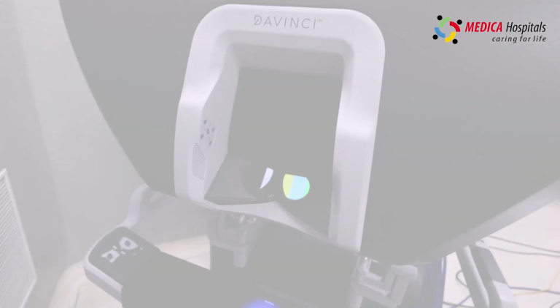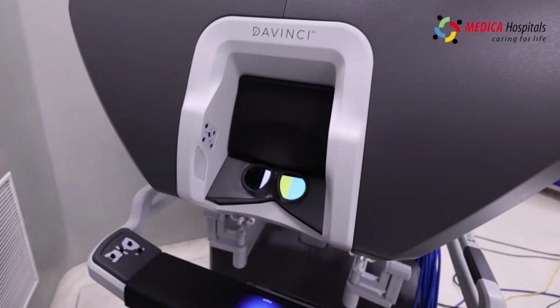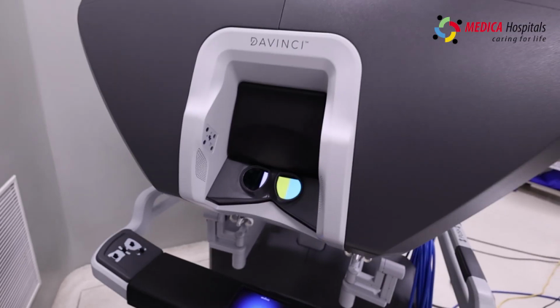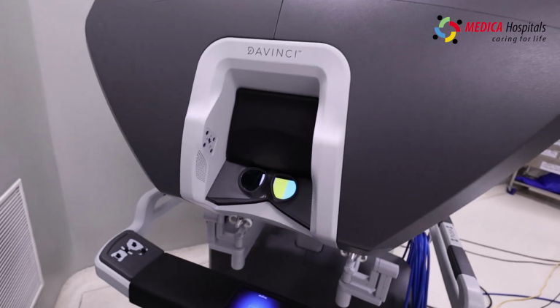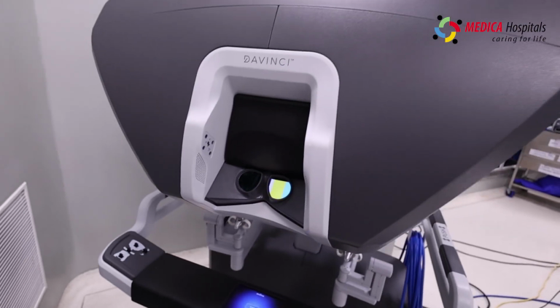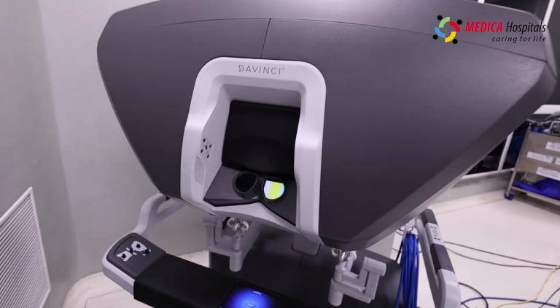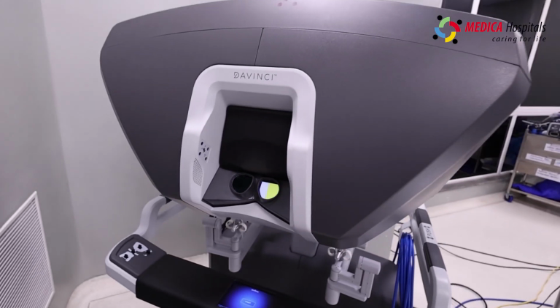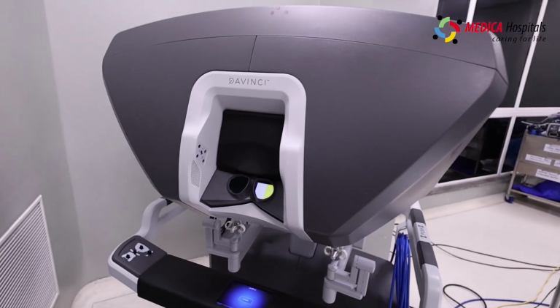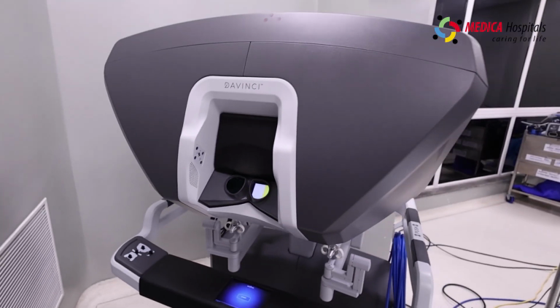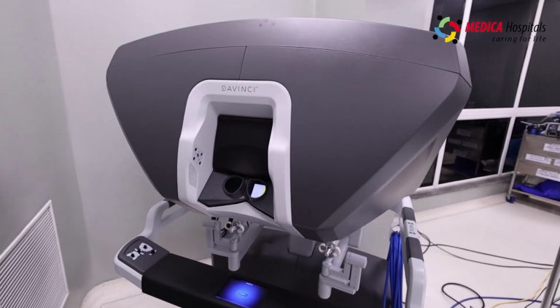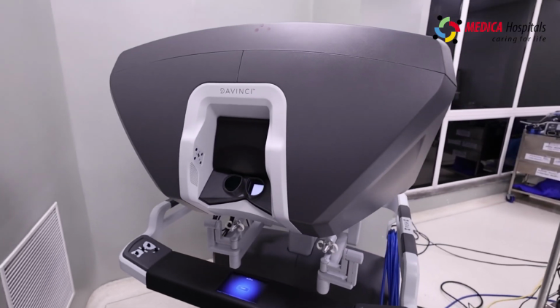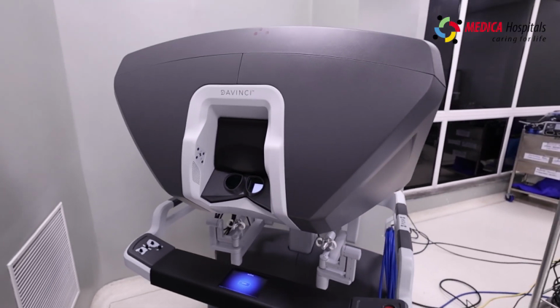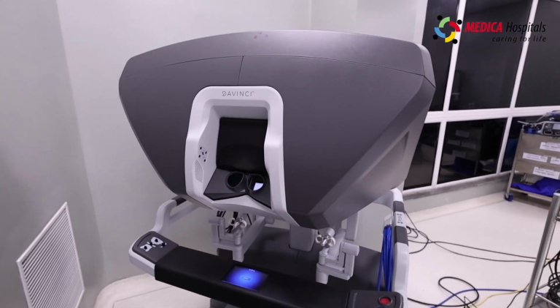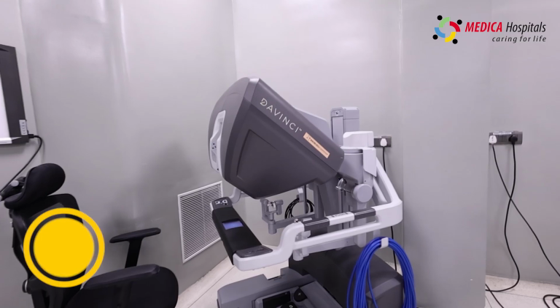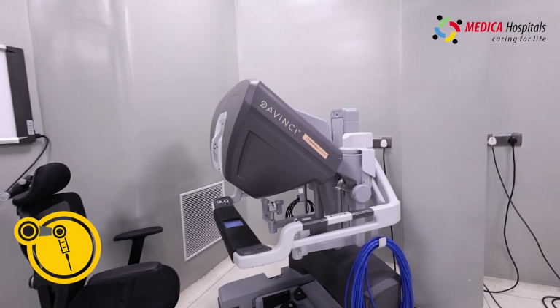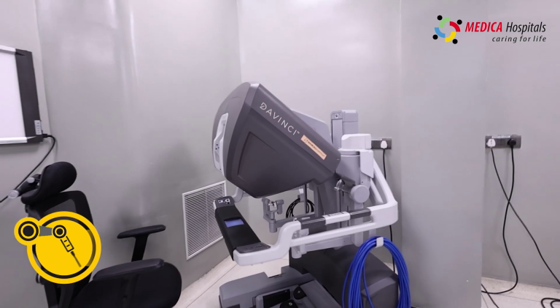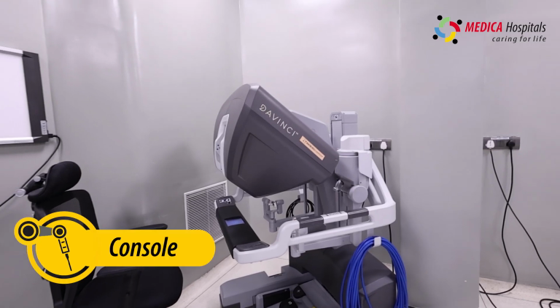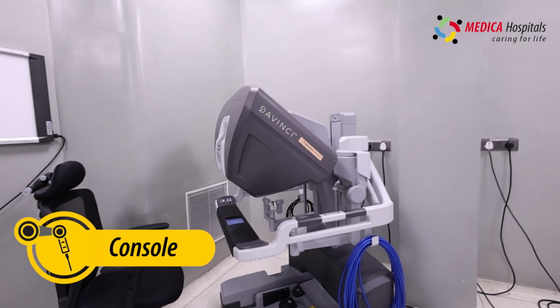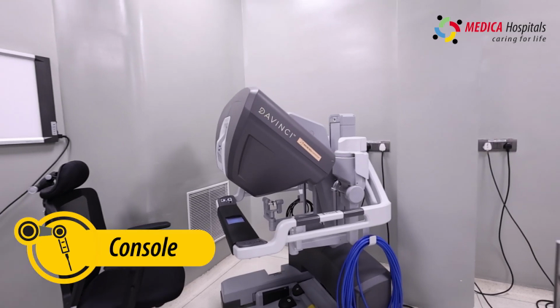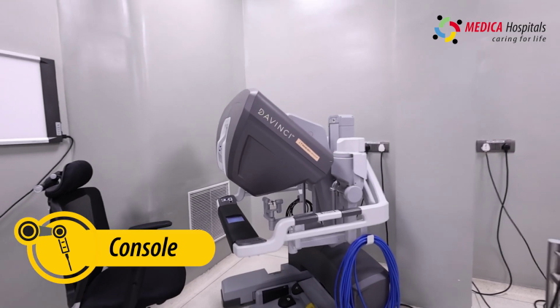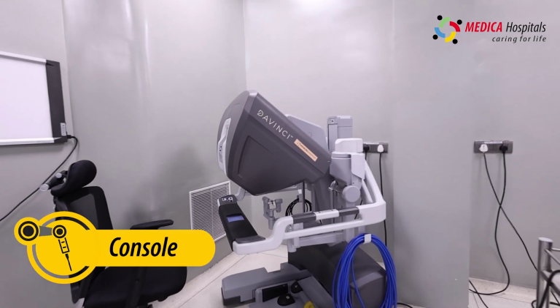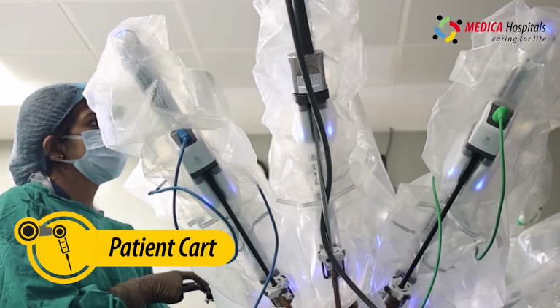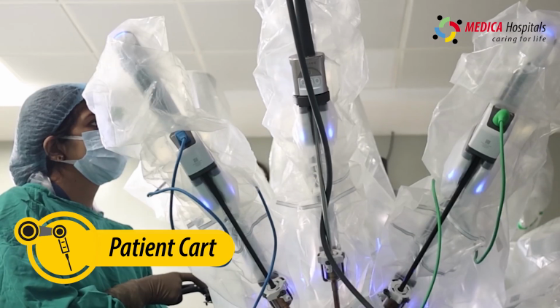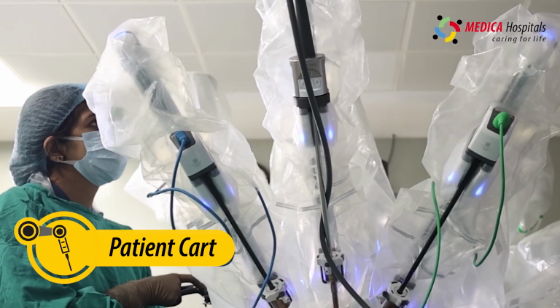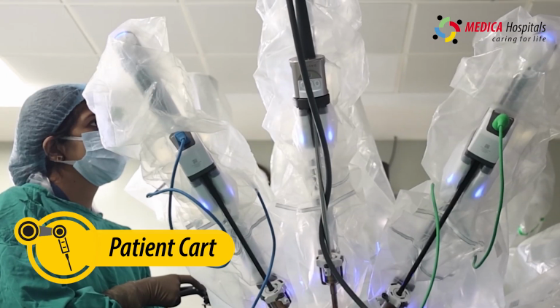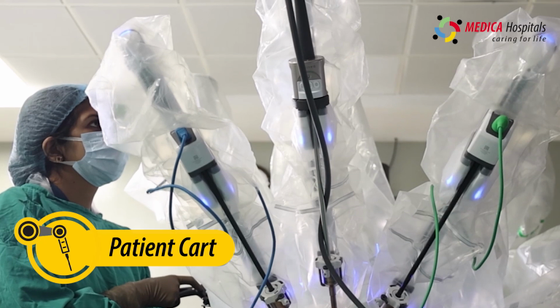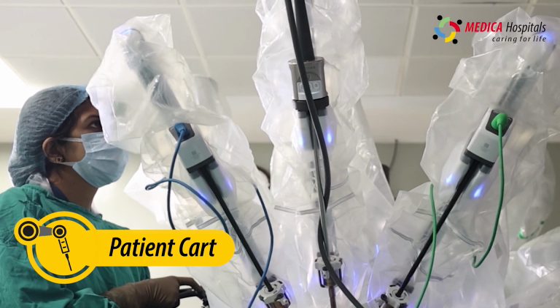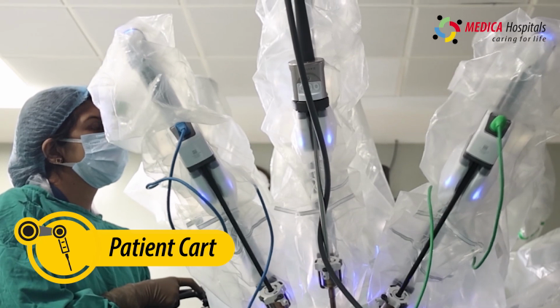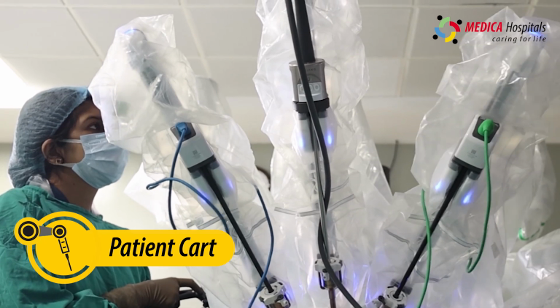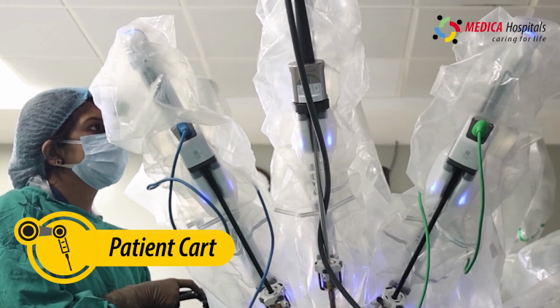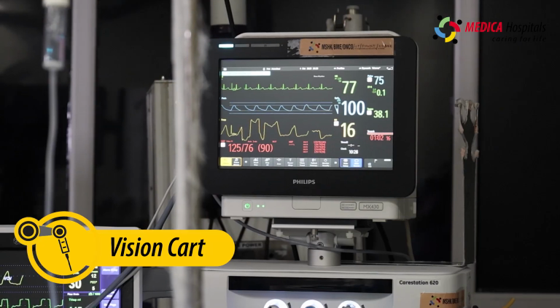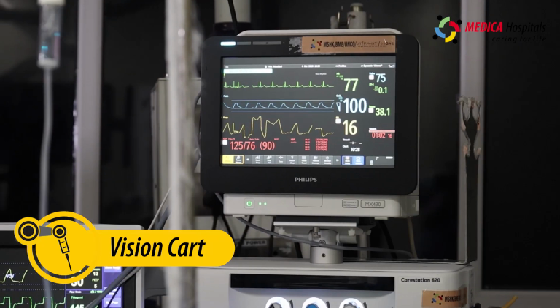Robotic surgery has three components: the console, the patient card, and the vision card.